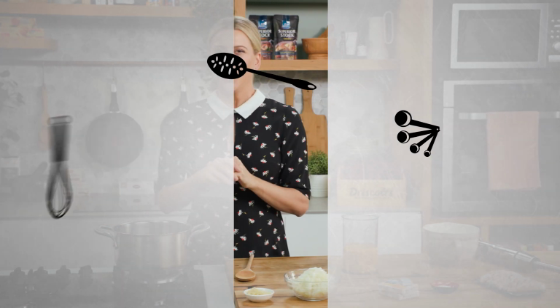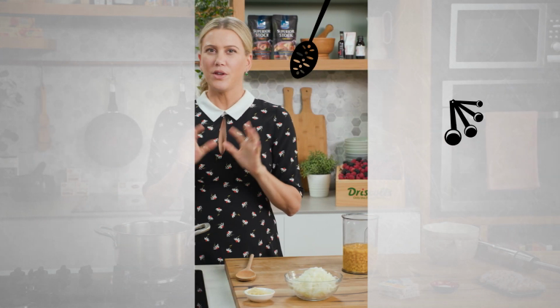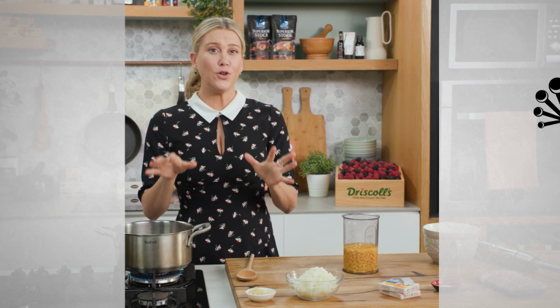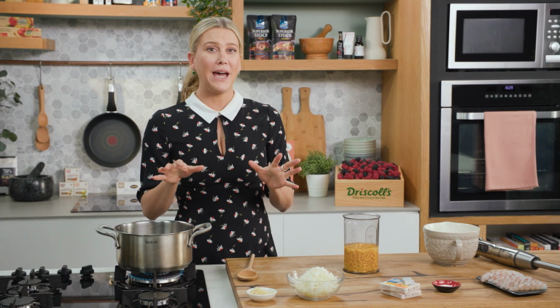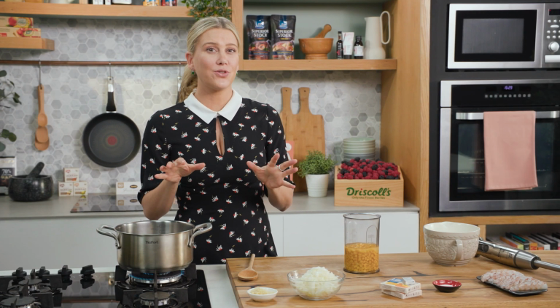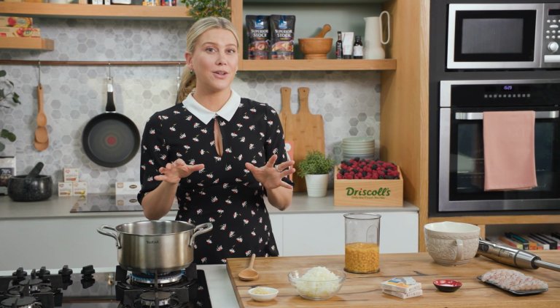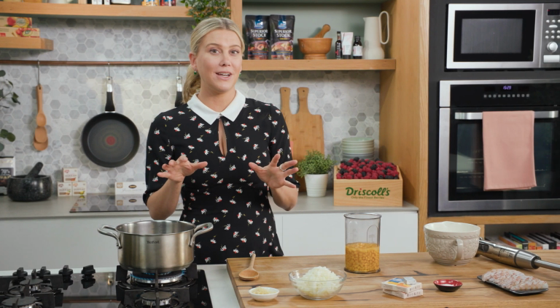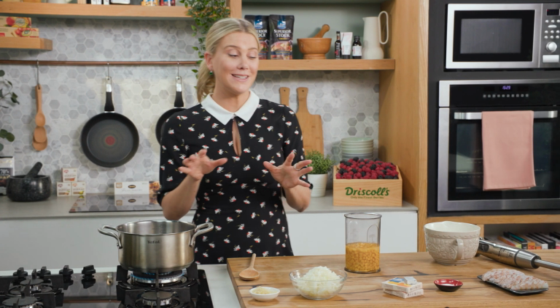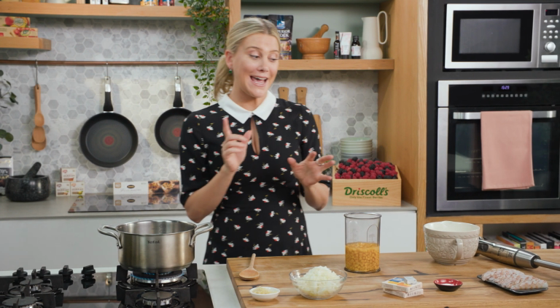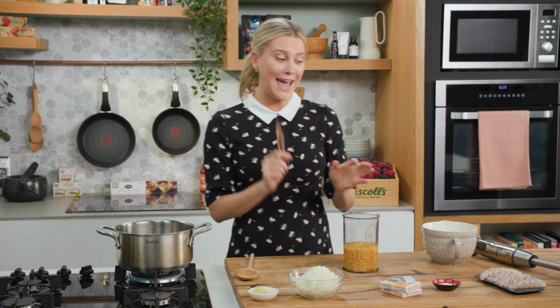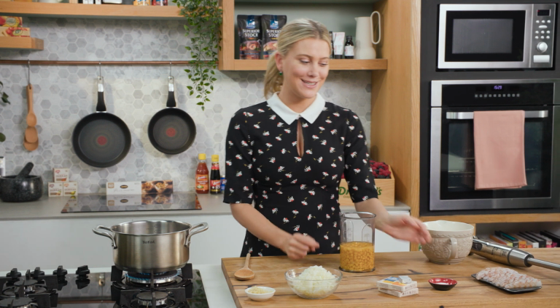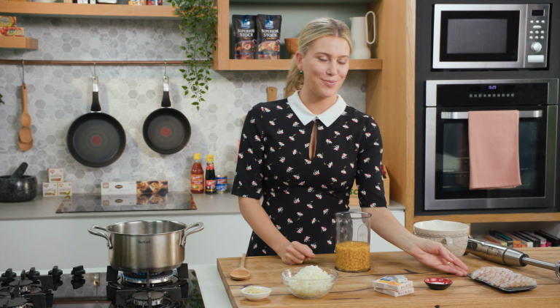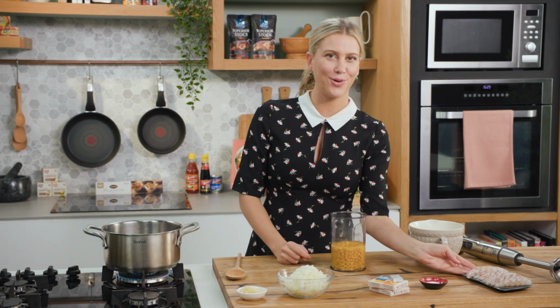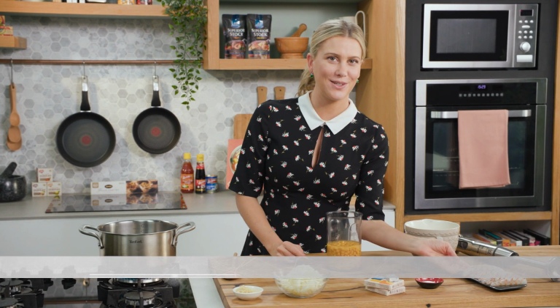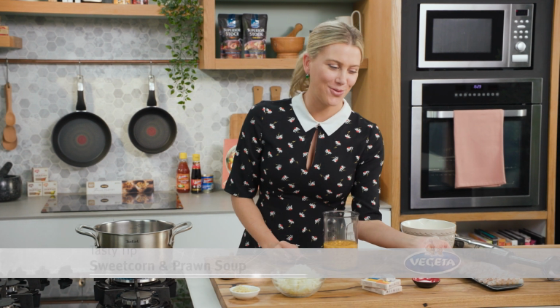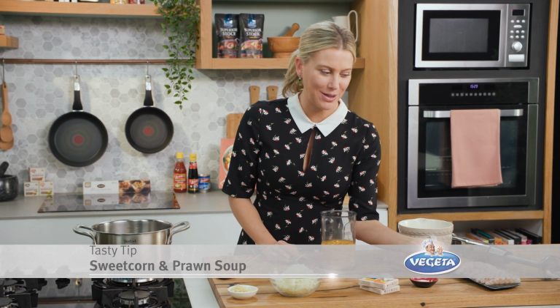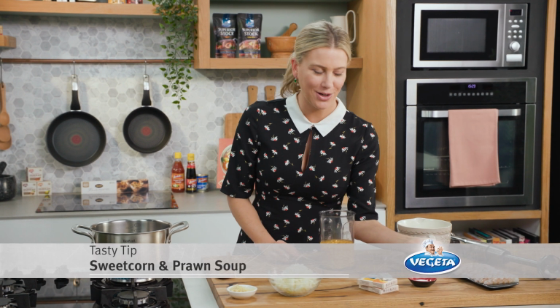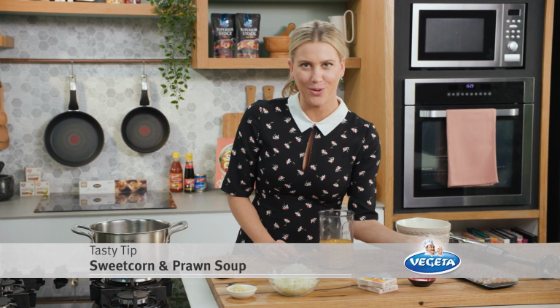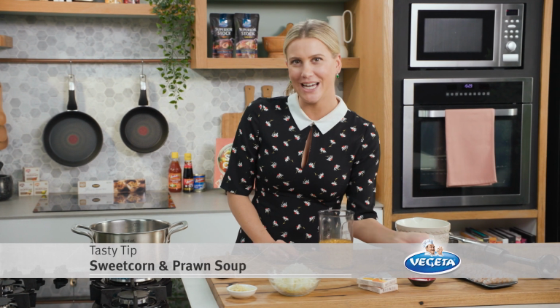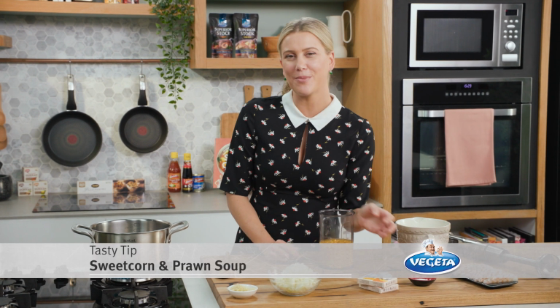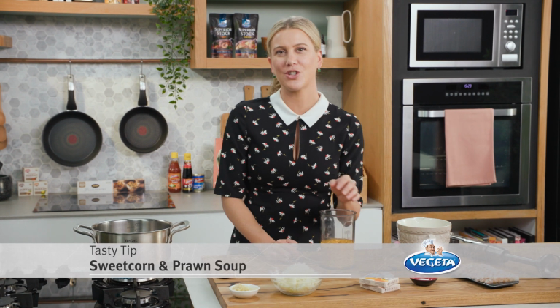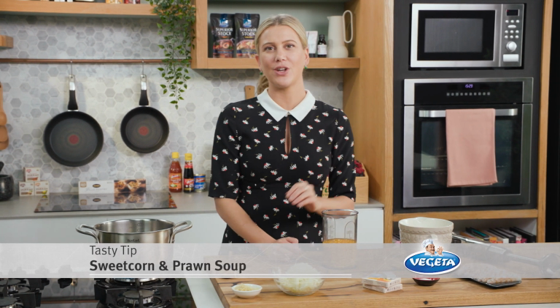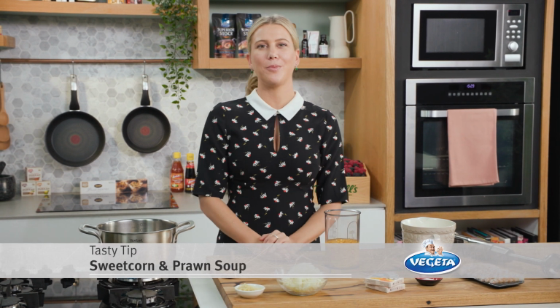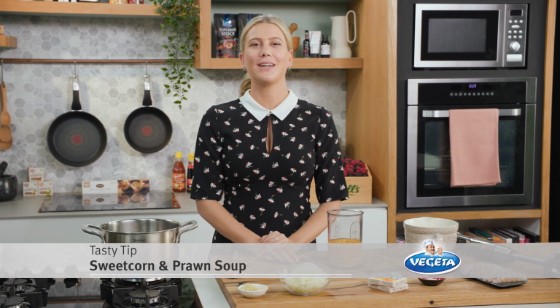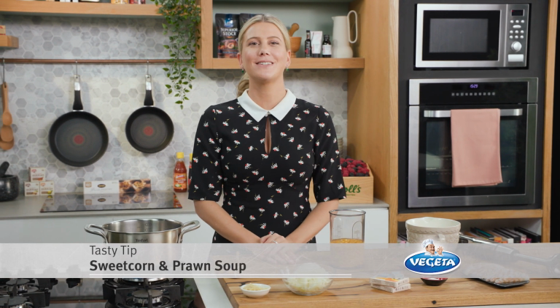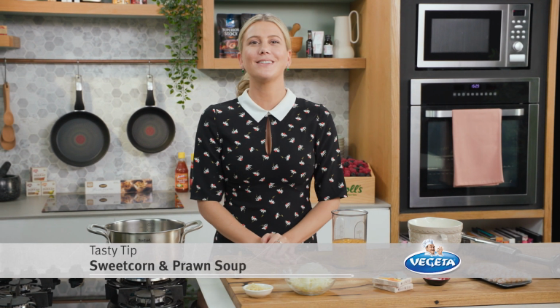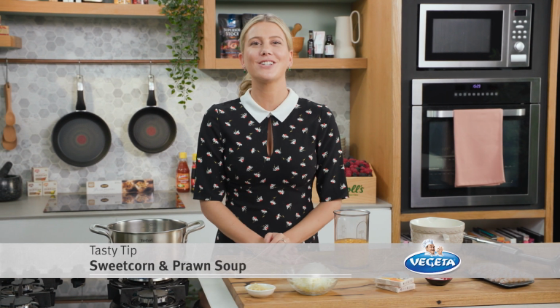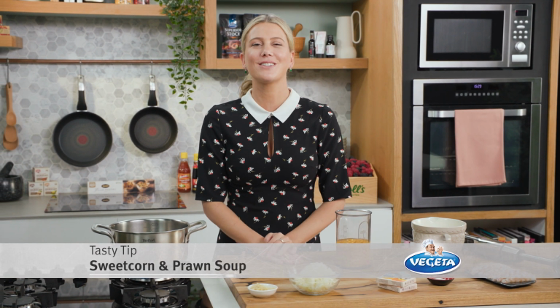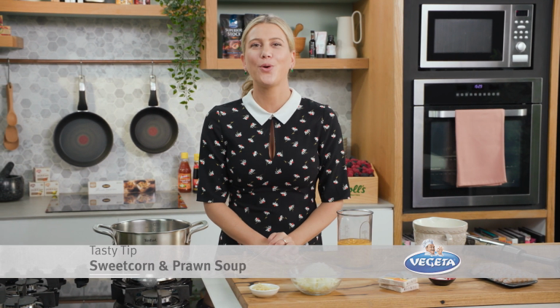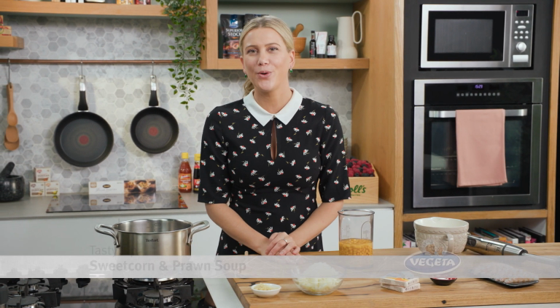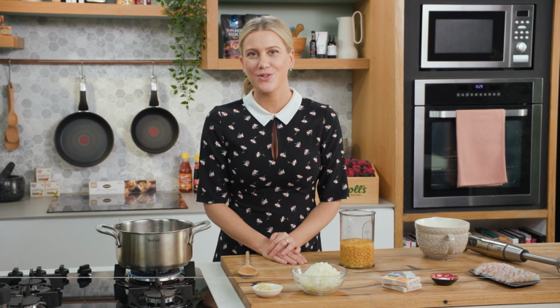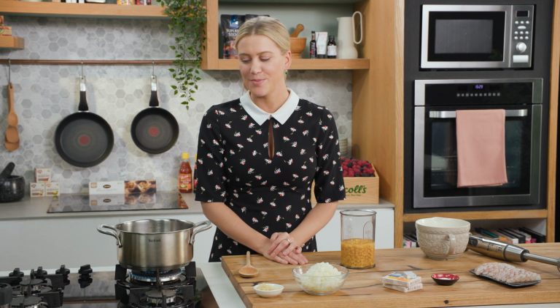With a few pantry ingredients and some prawns if you really want to go all out, I'm going to show you how to make a delicious corn soup.